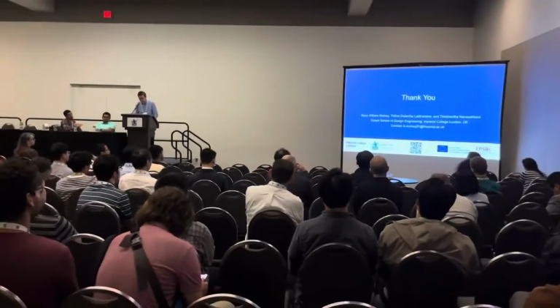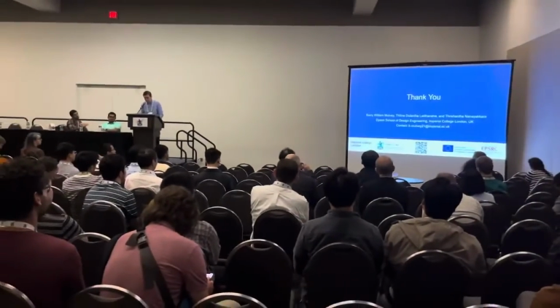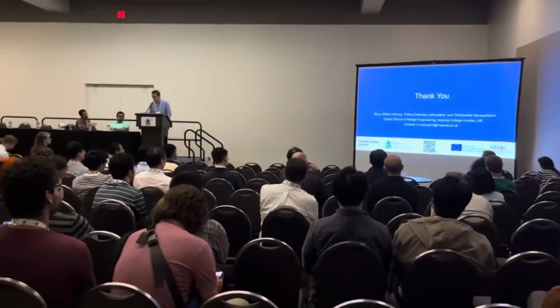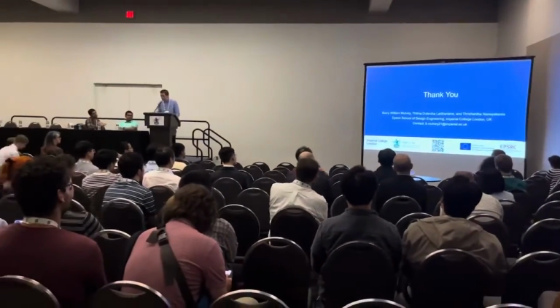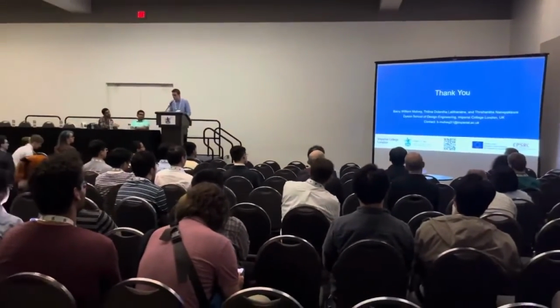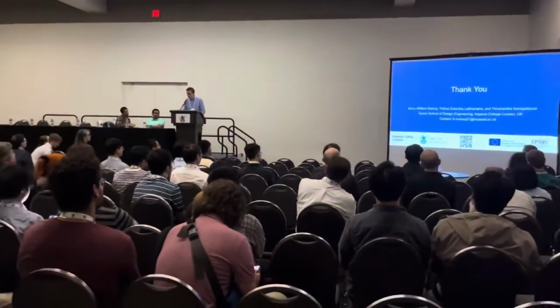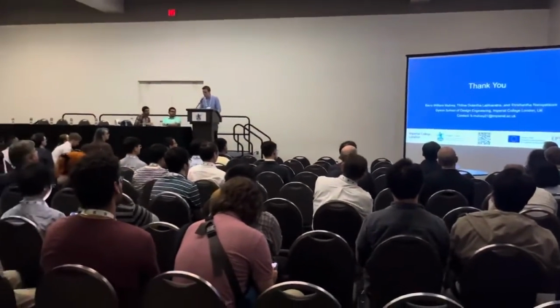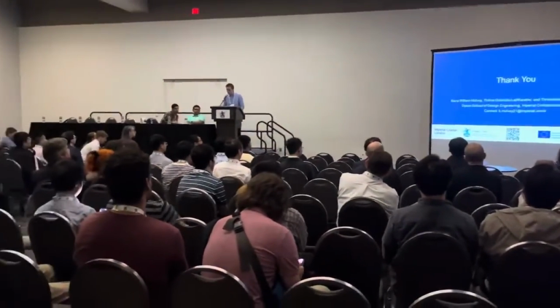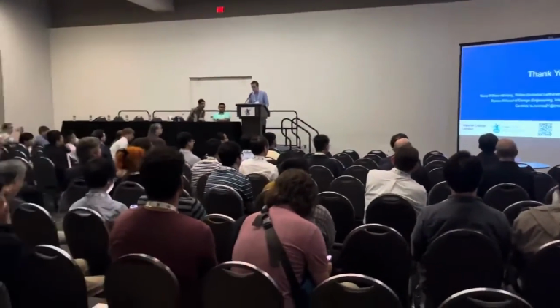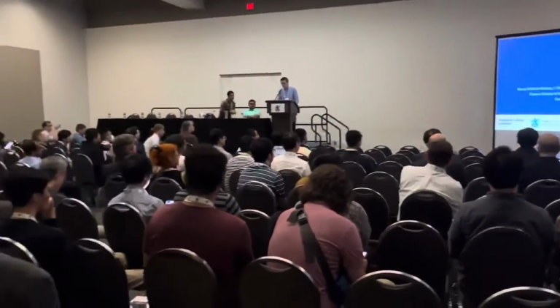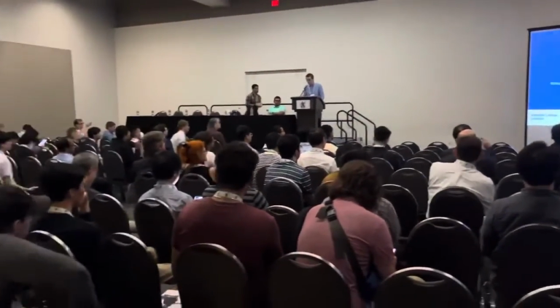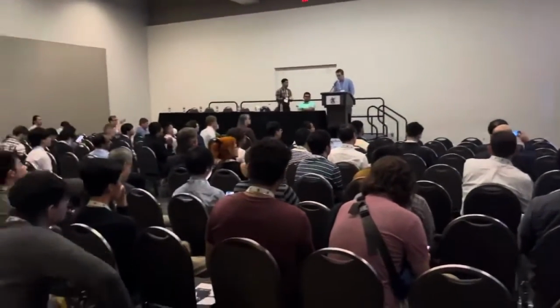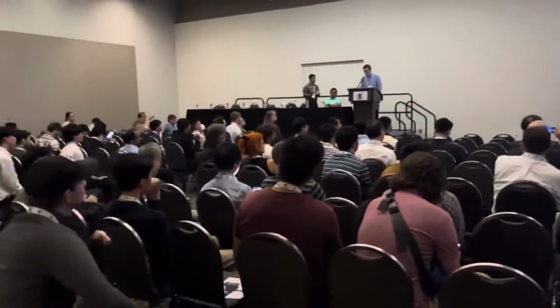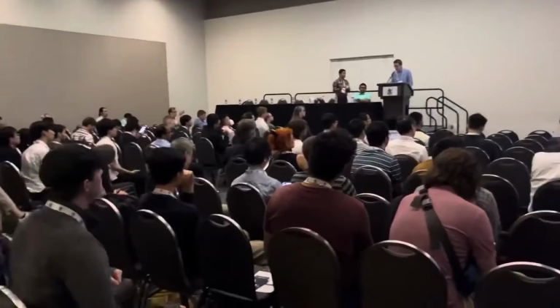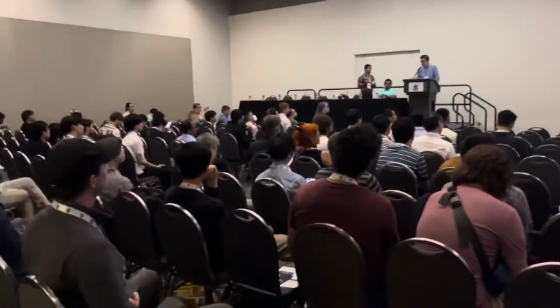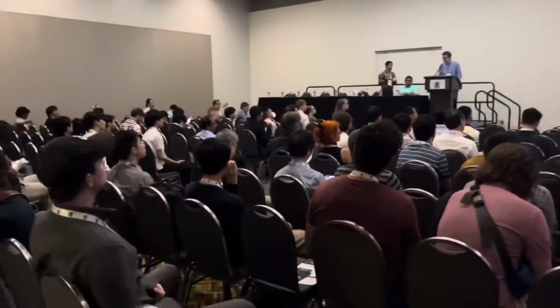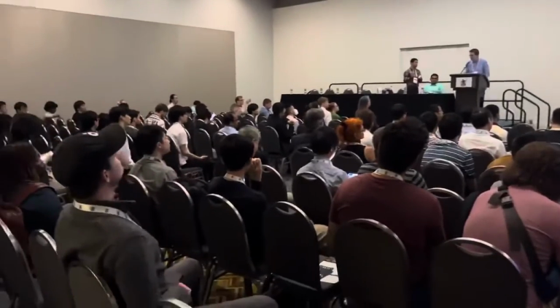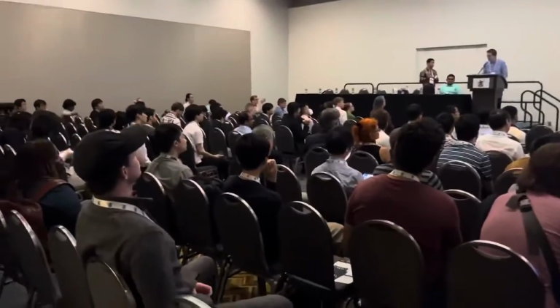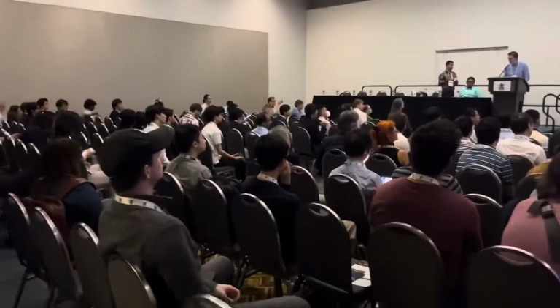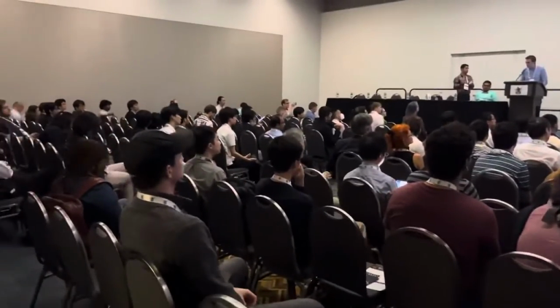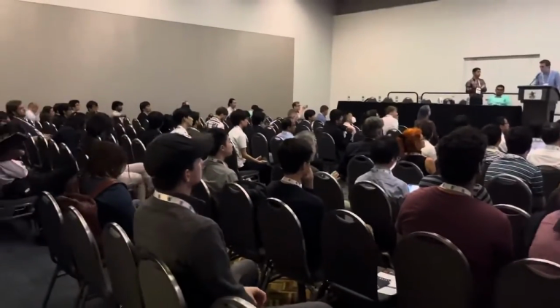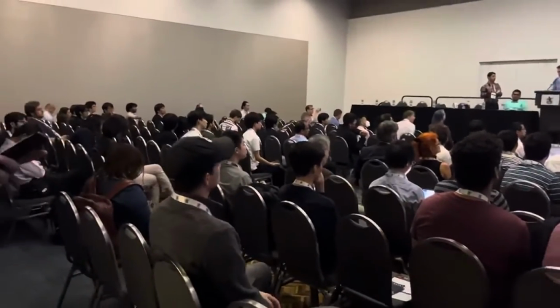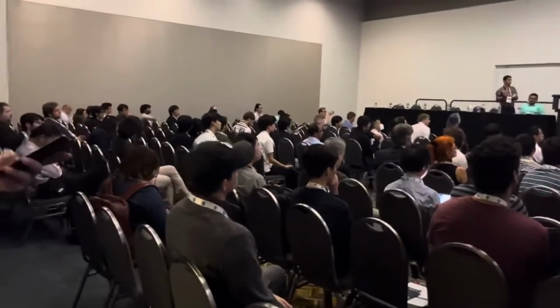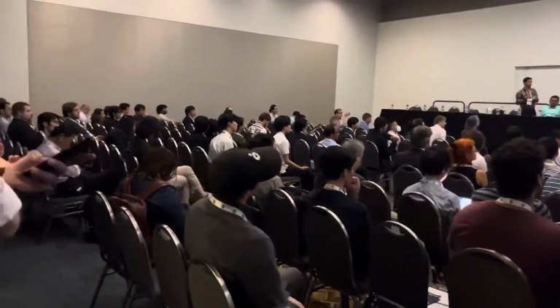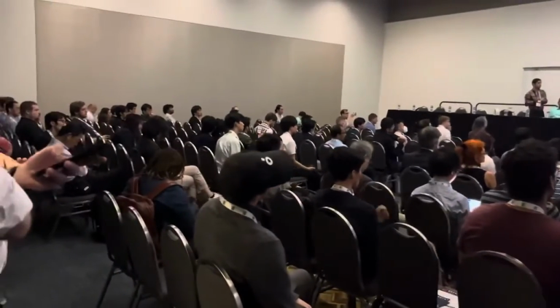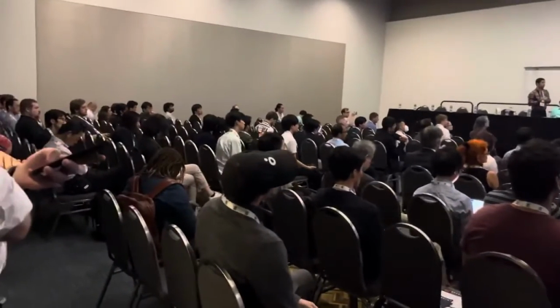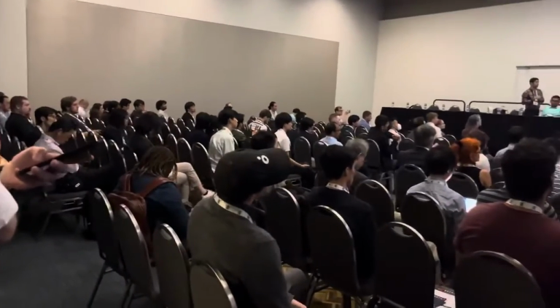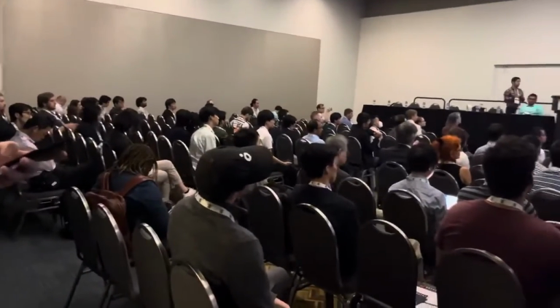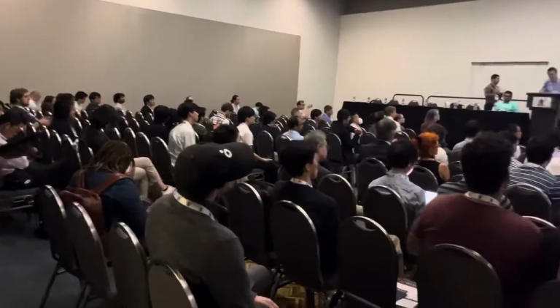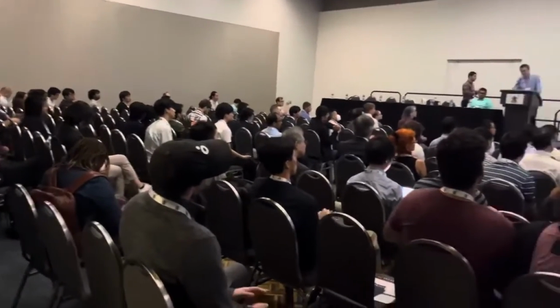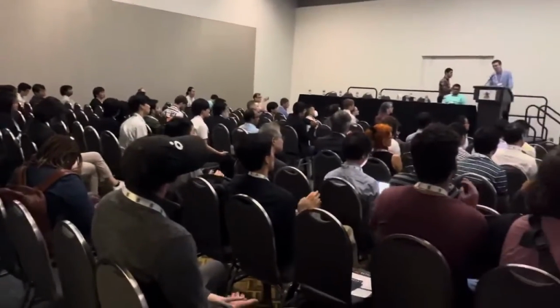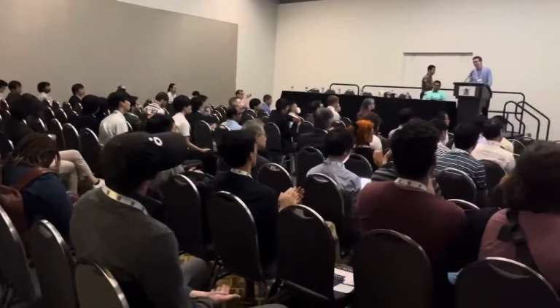Thank you very much for your attention. I'd be really happy to answer any questions that you might have now or during the poster session.